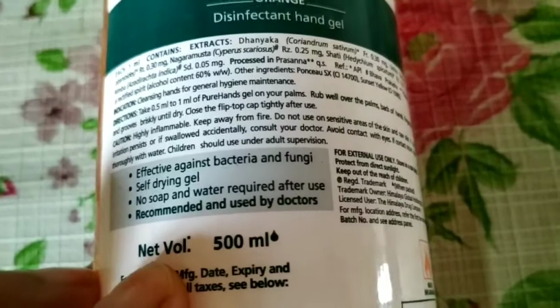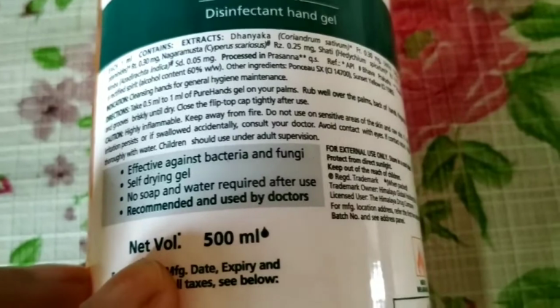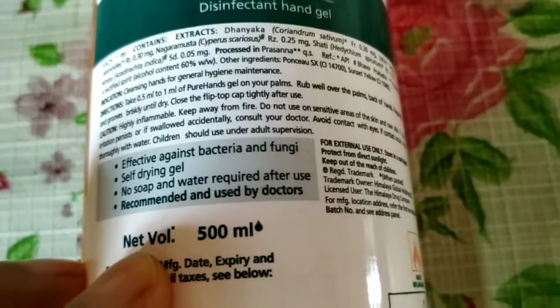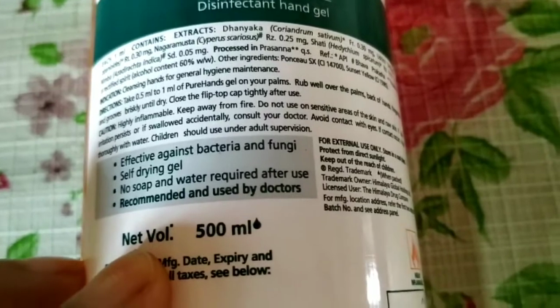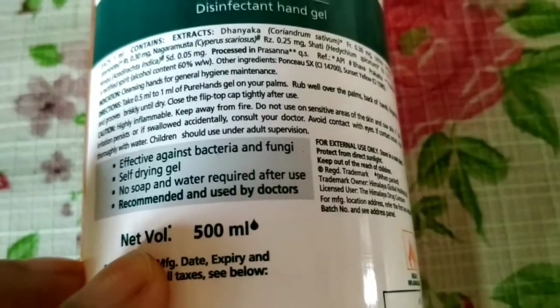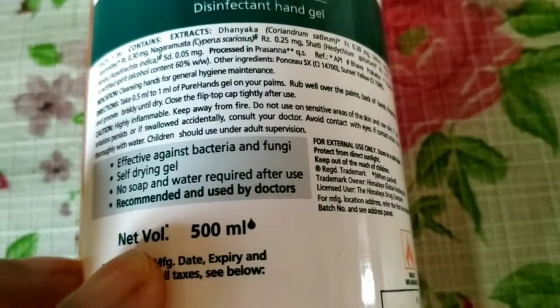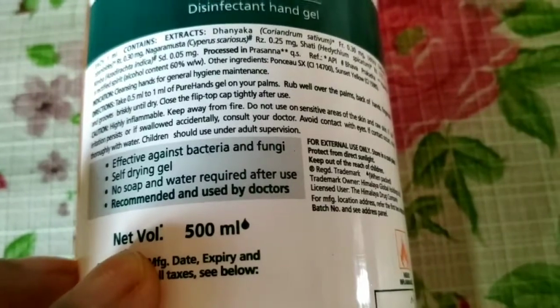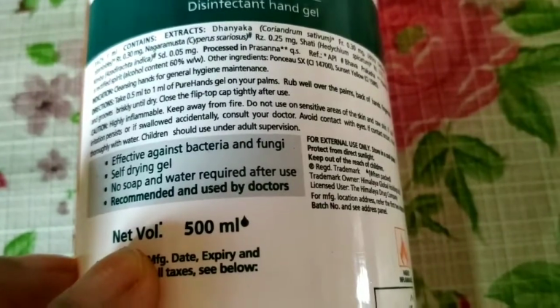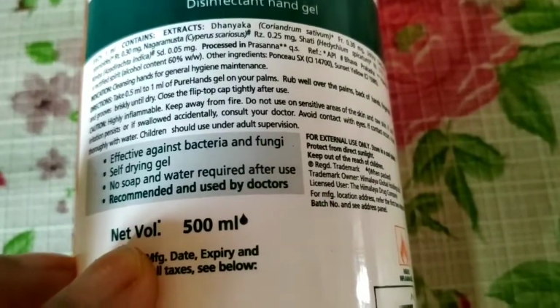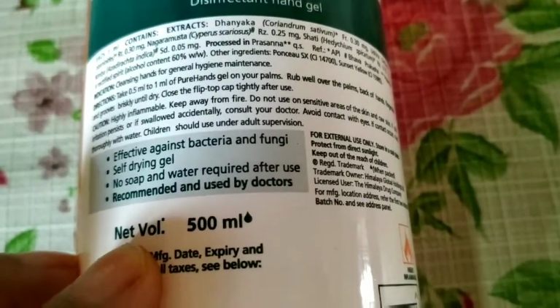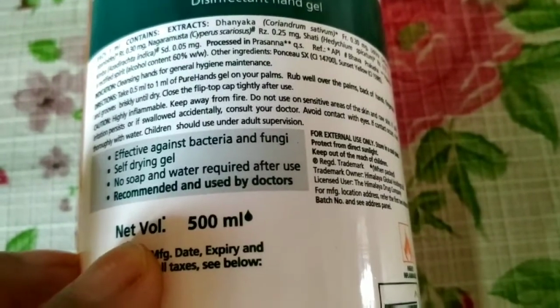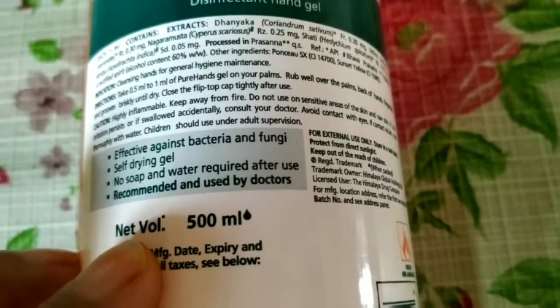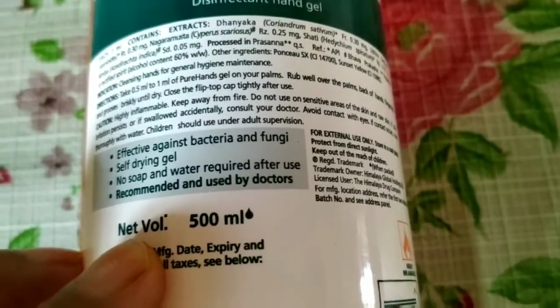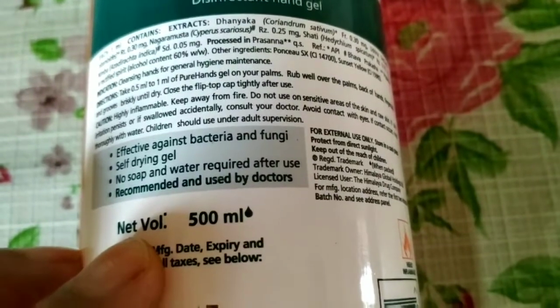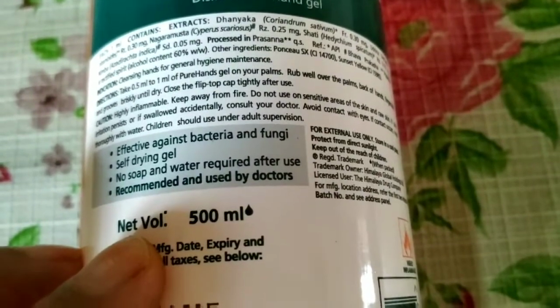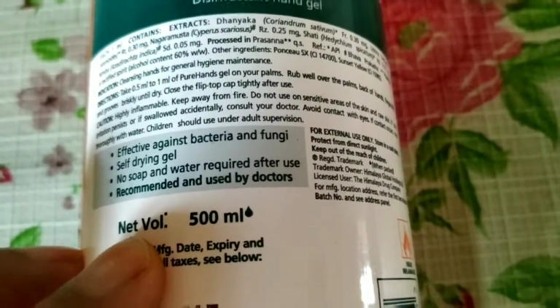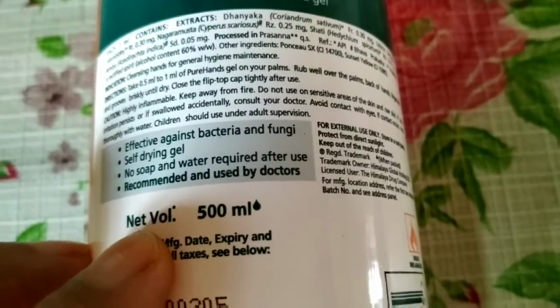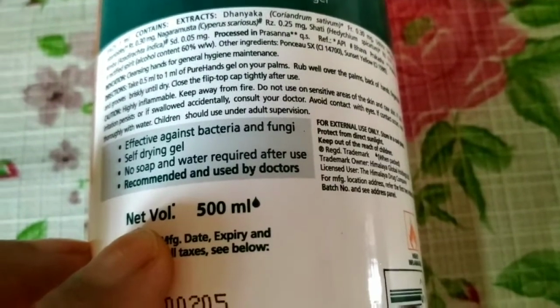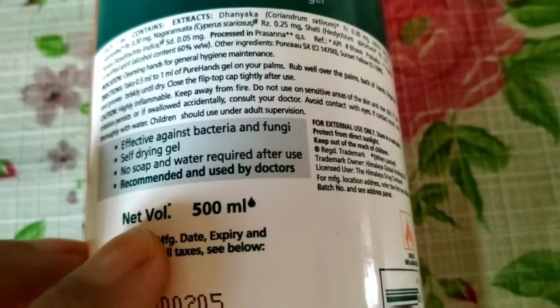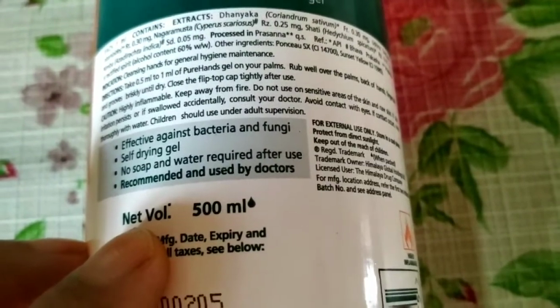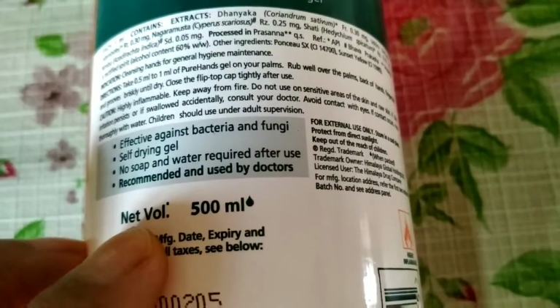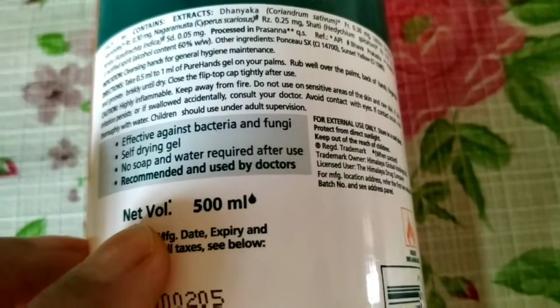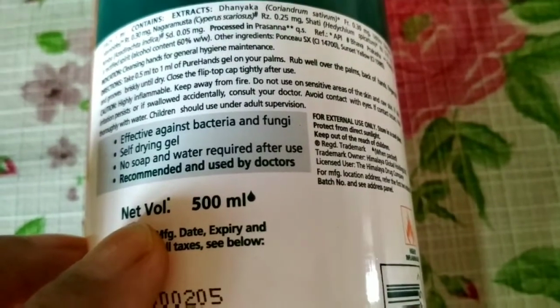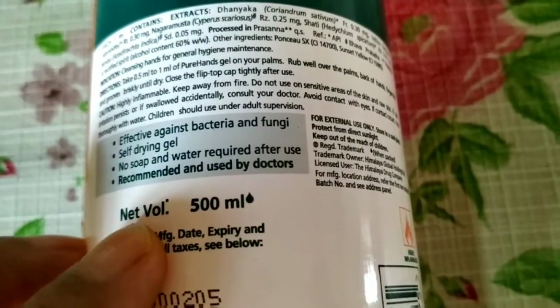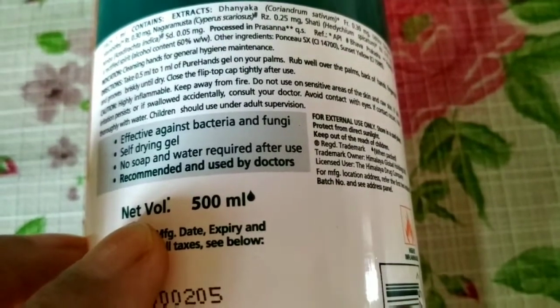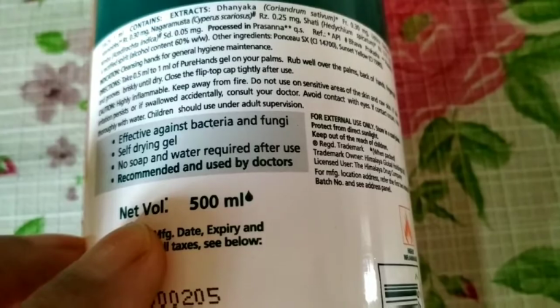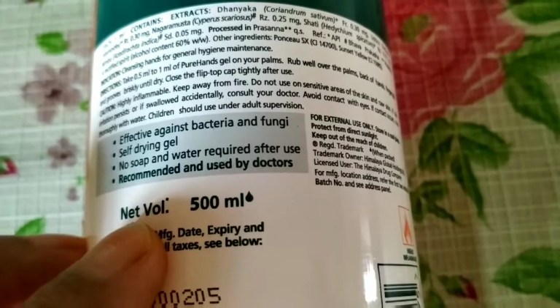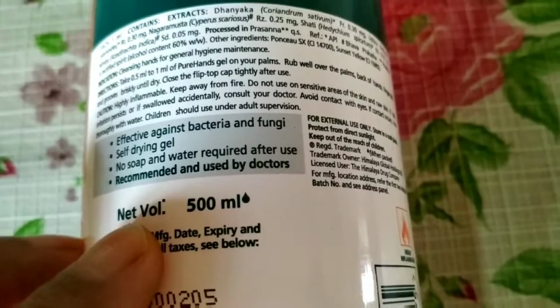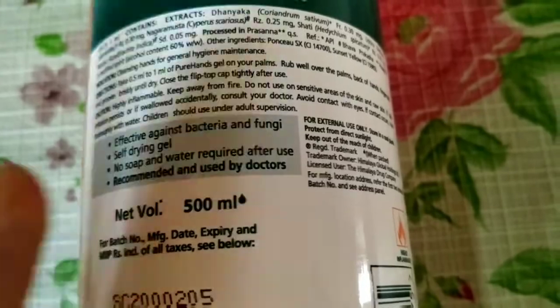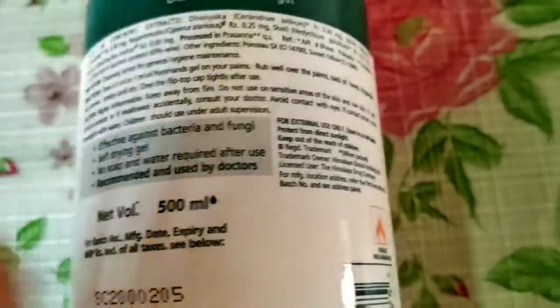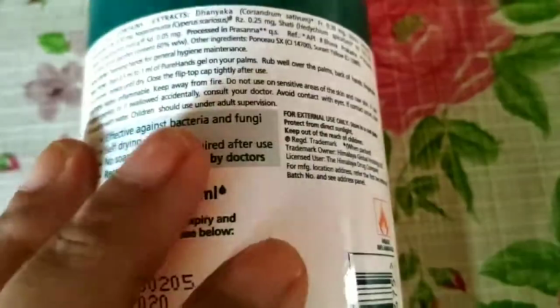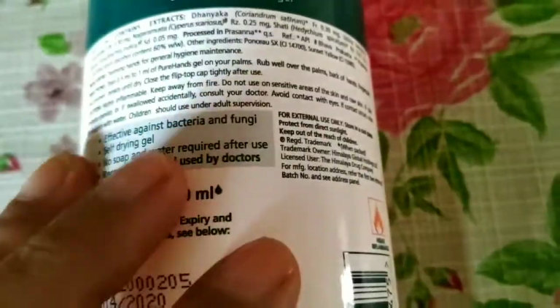It is effective against bacteria and fungi. It is a self-drying gel, so no soap or water is required after use. It is recommended and used by doctors.